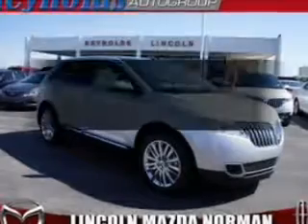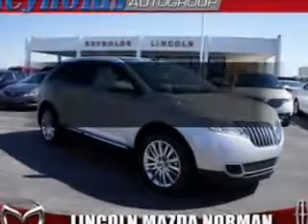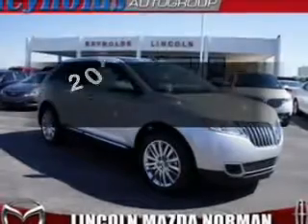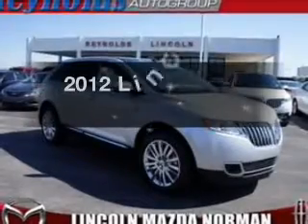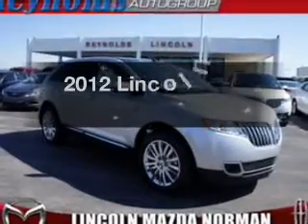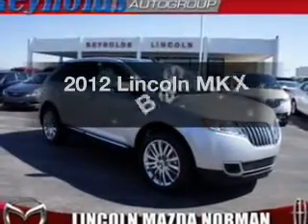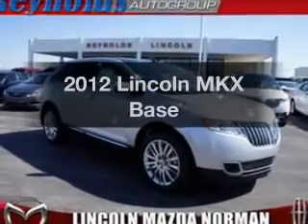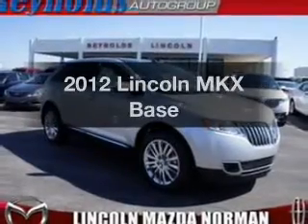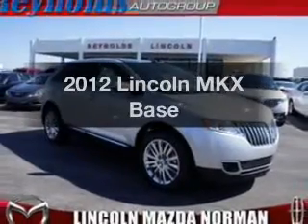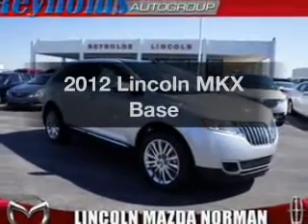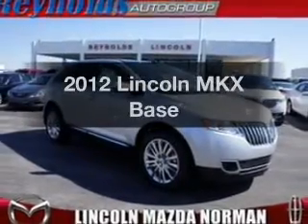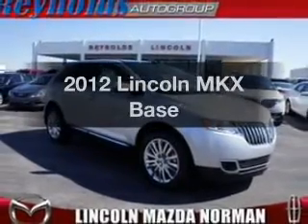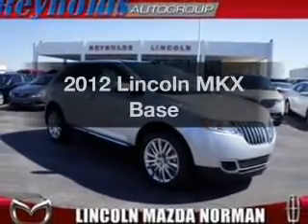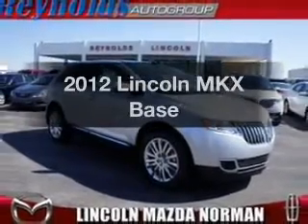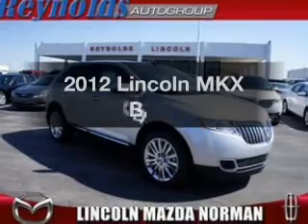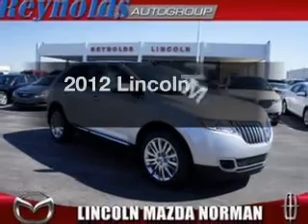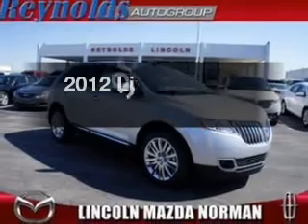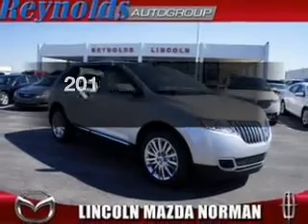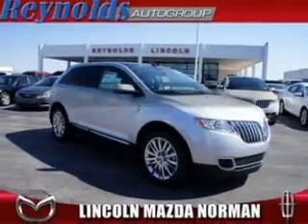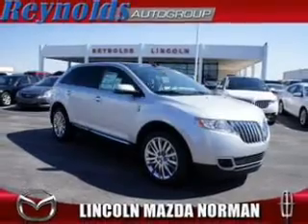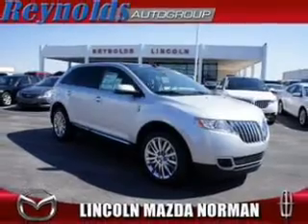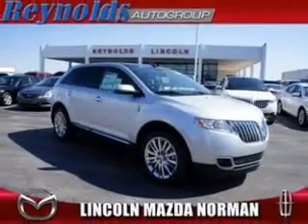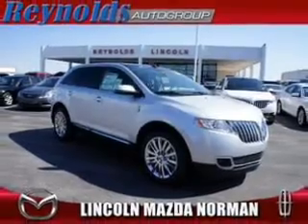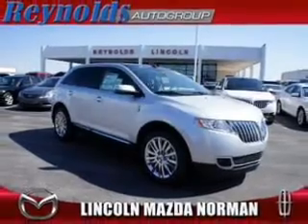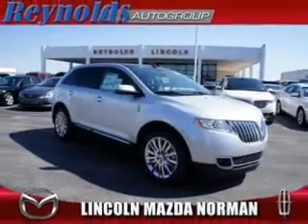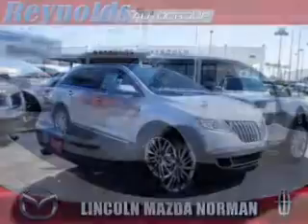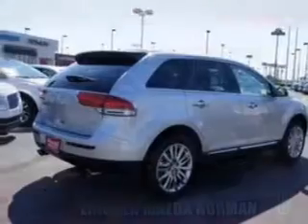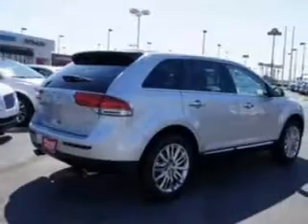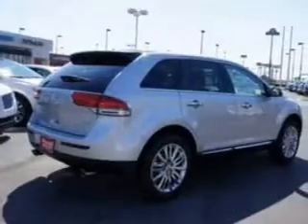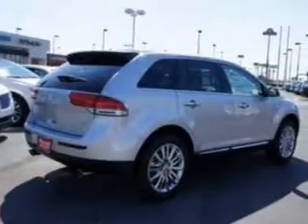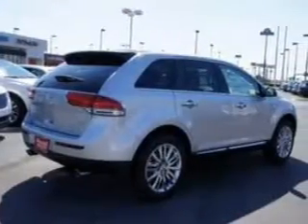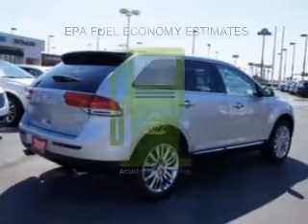Check out this 2012 Lincoln MKX. This is the set of wheels you've been looking for.